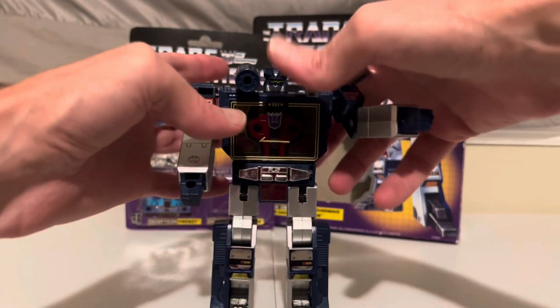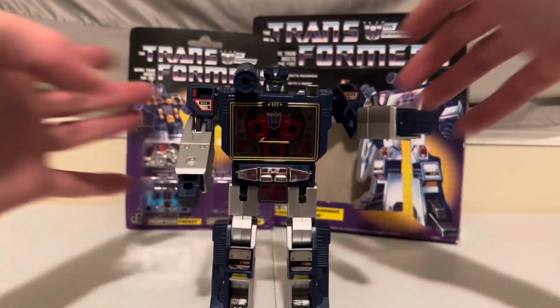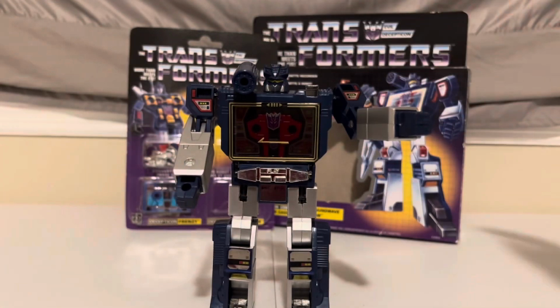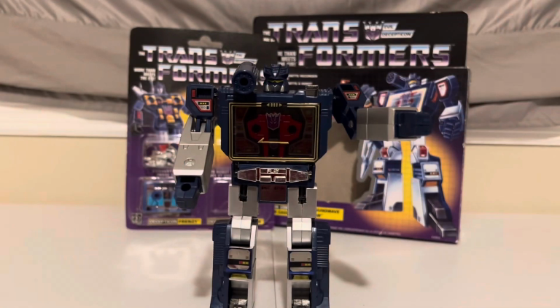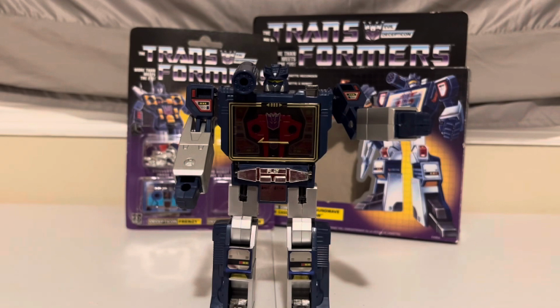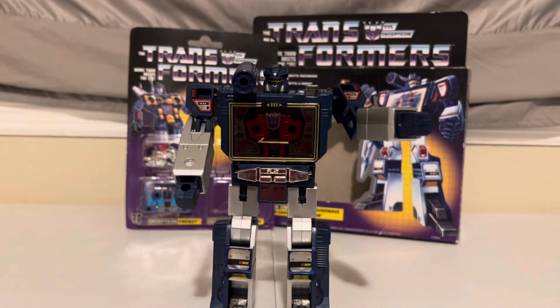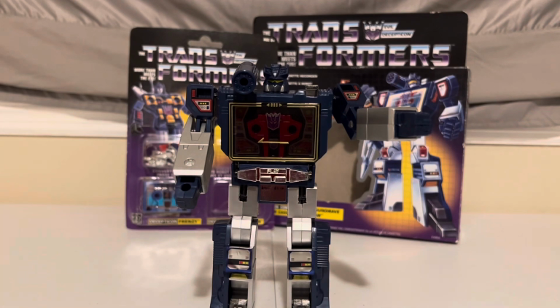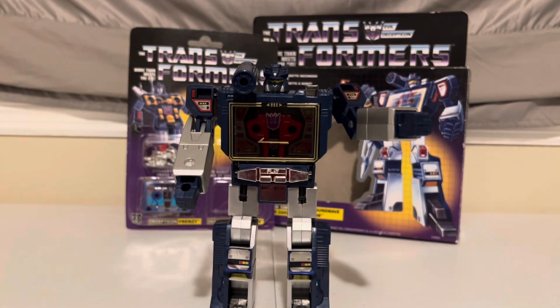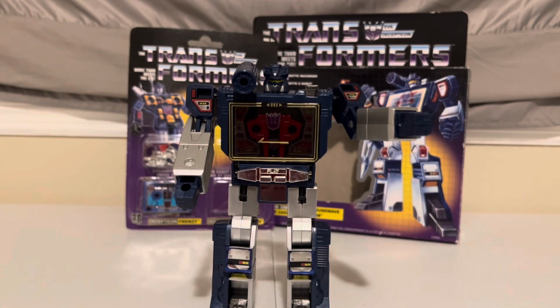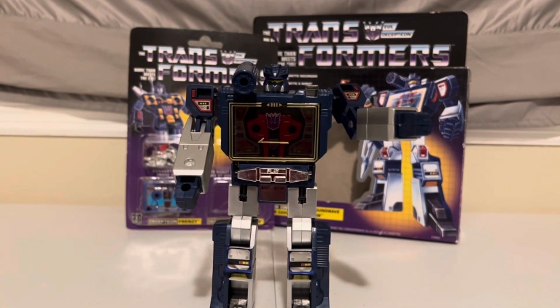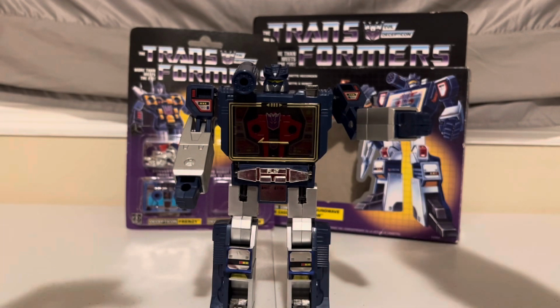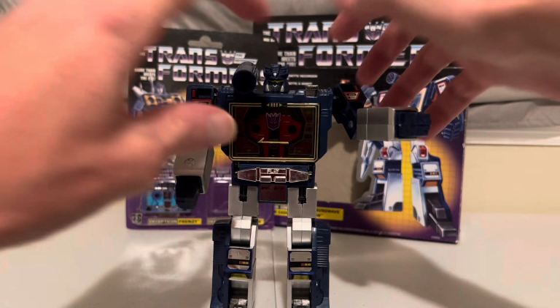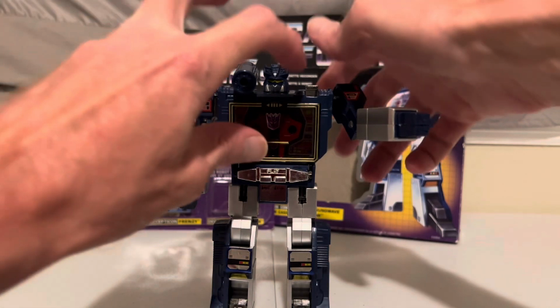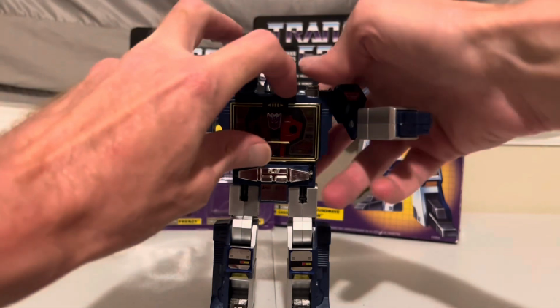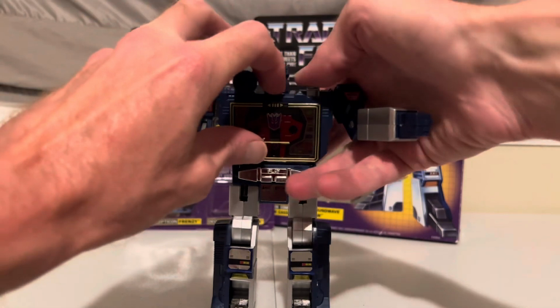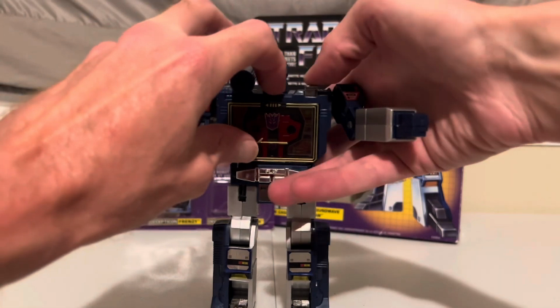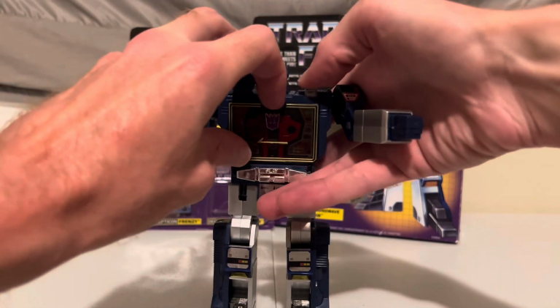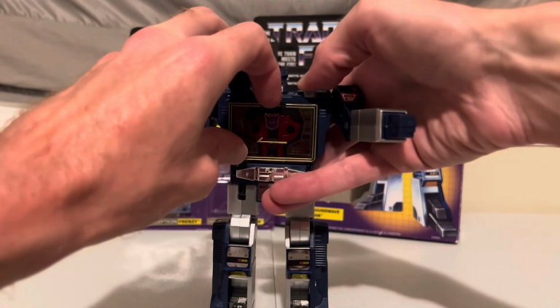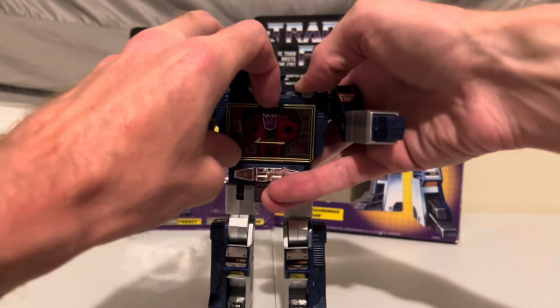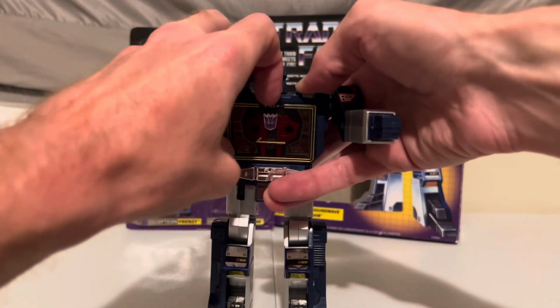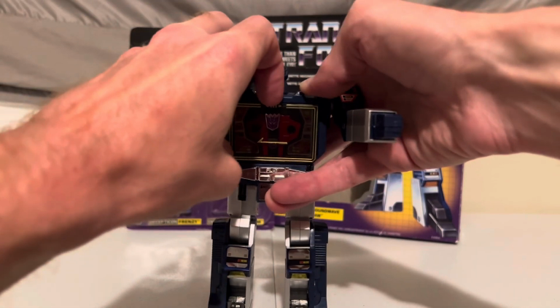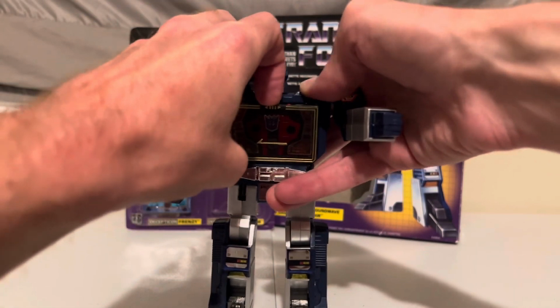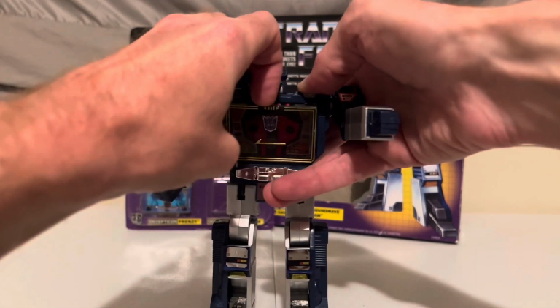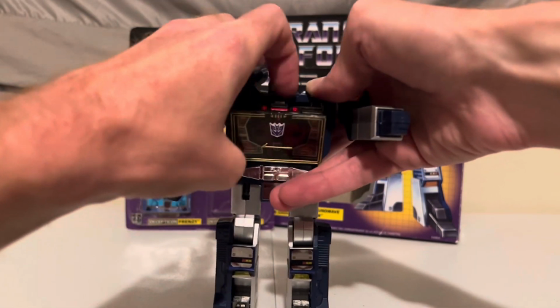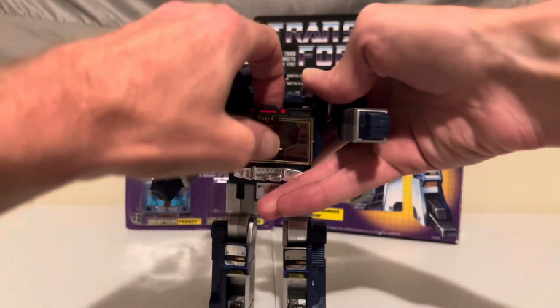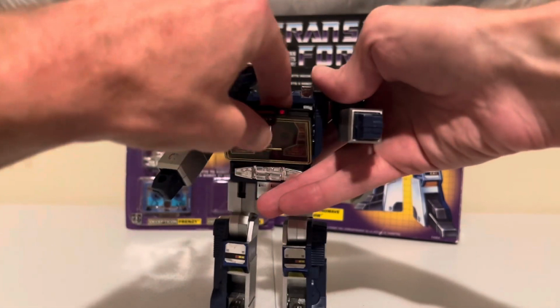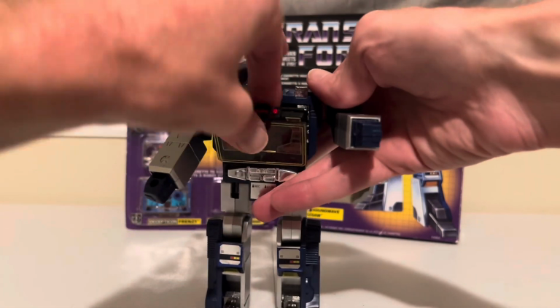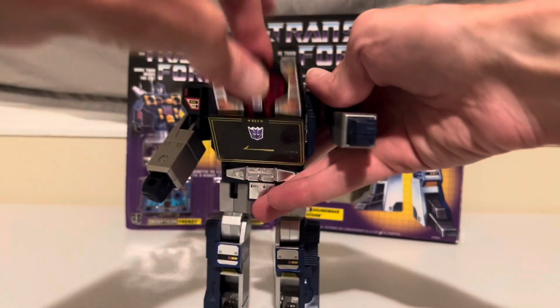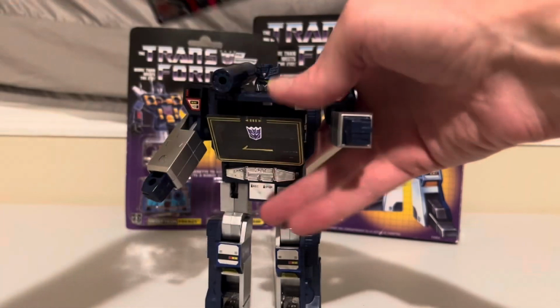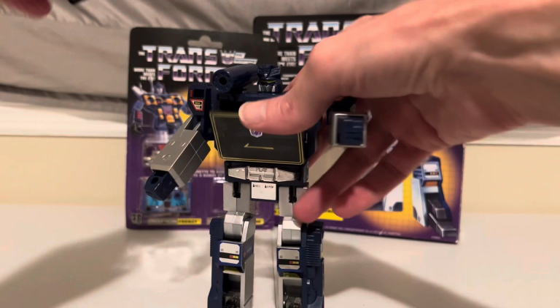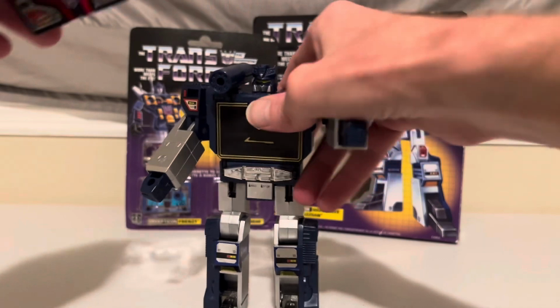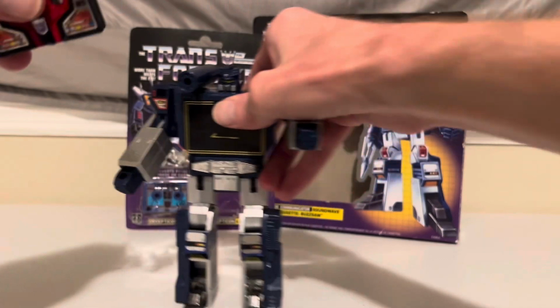And when he's needed, Soundwave will go eject. And out he comes.